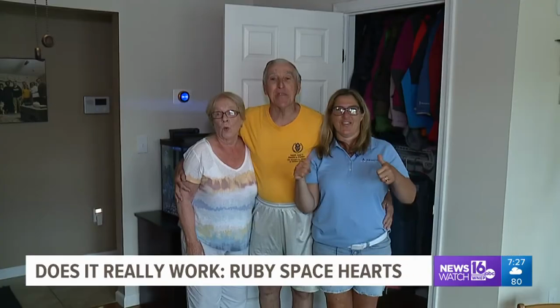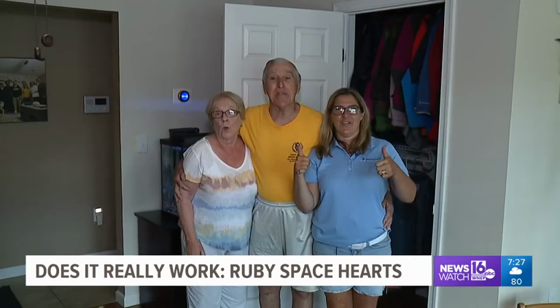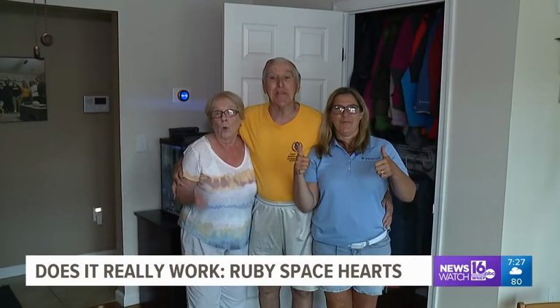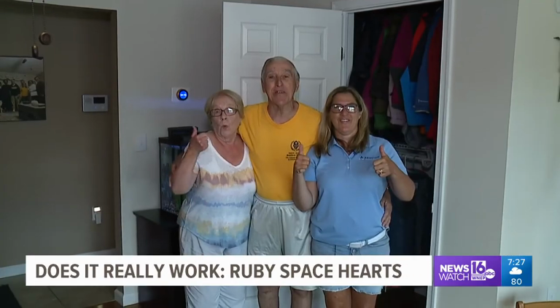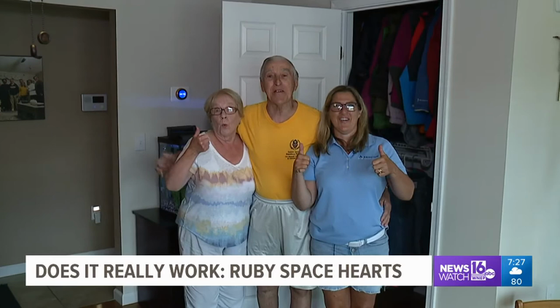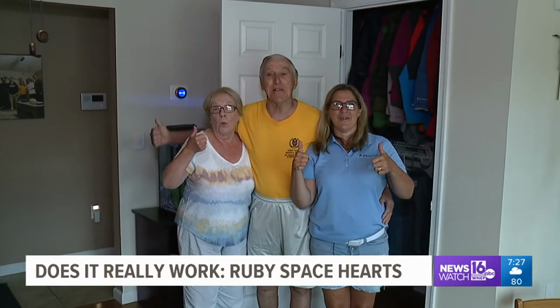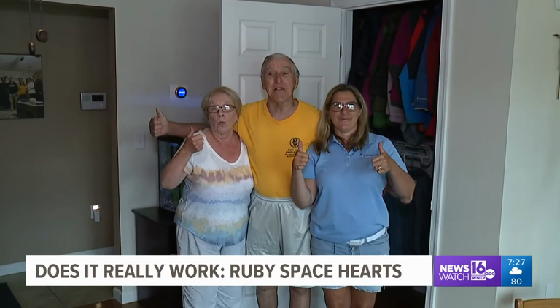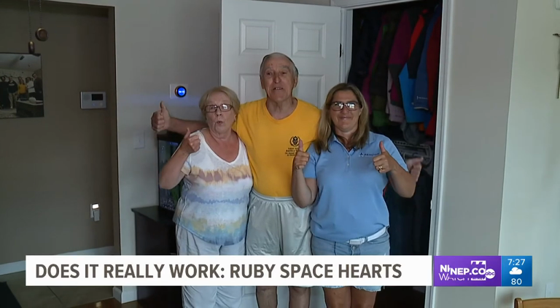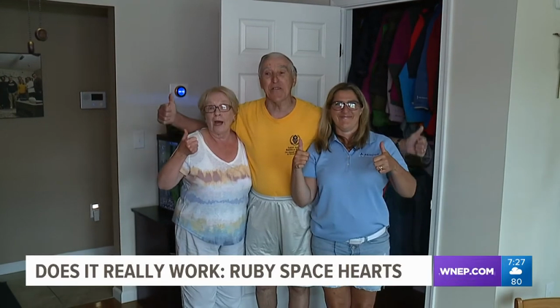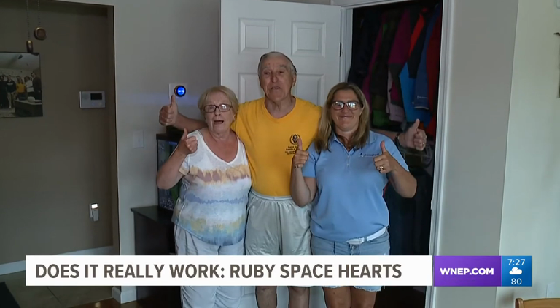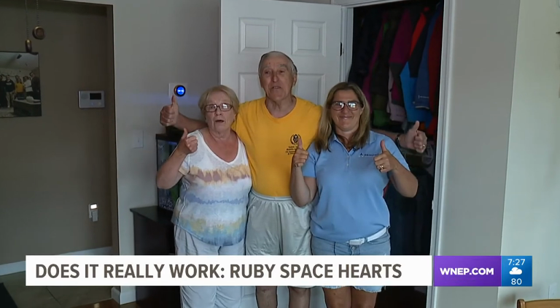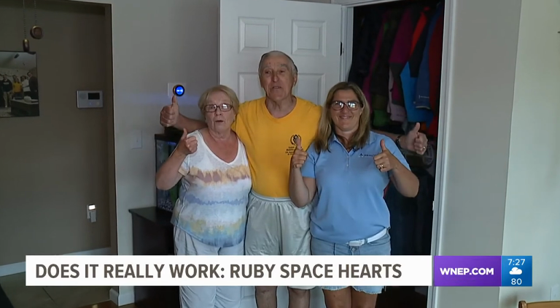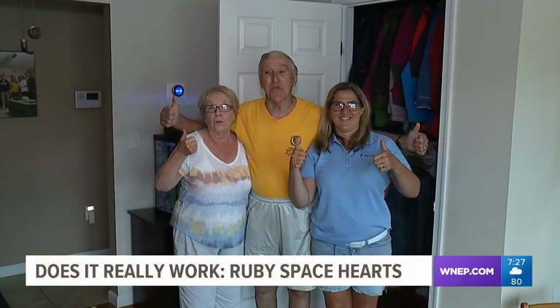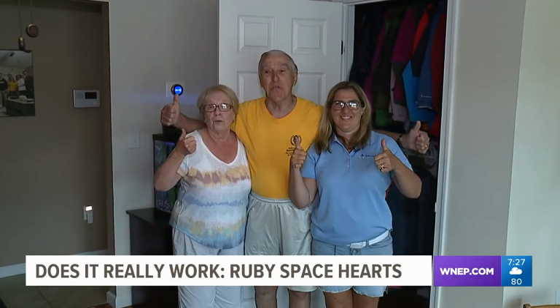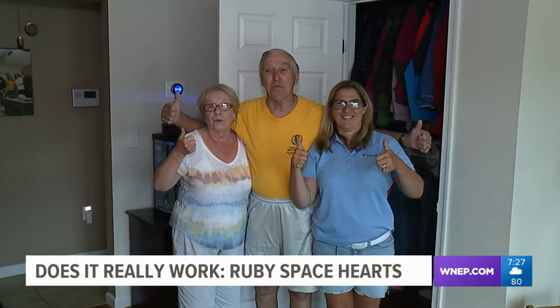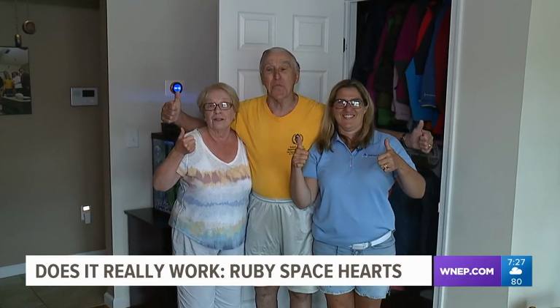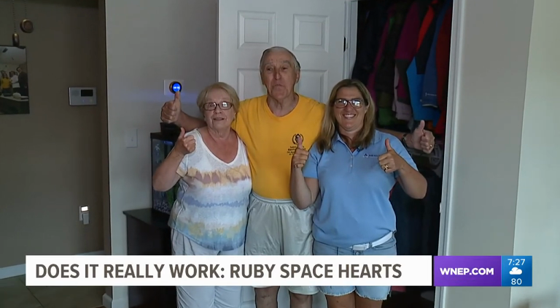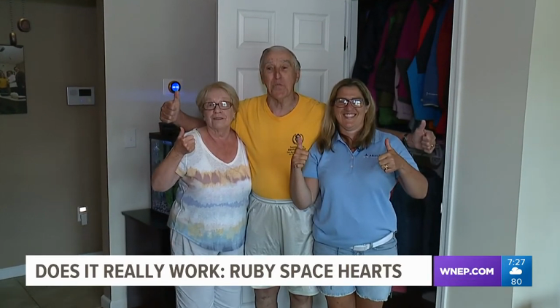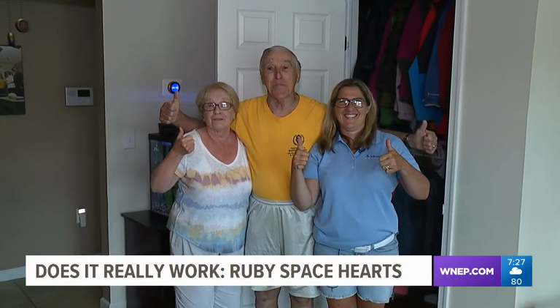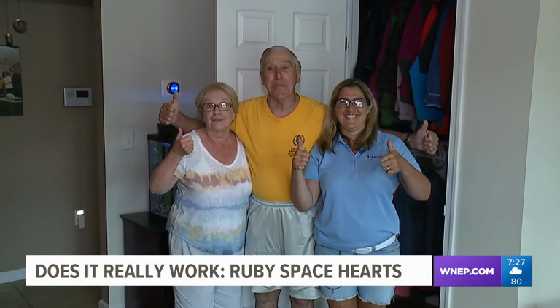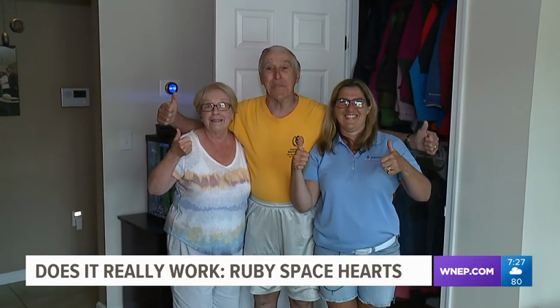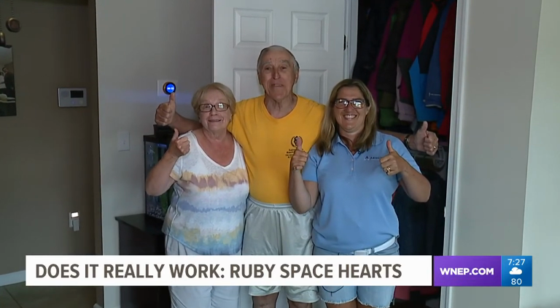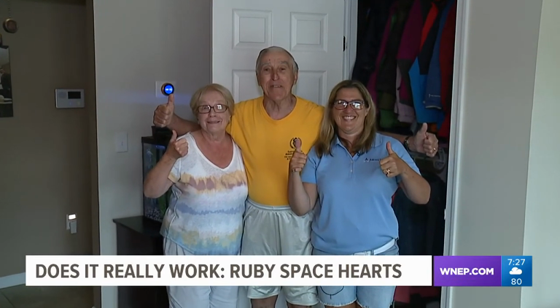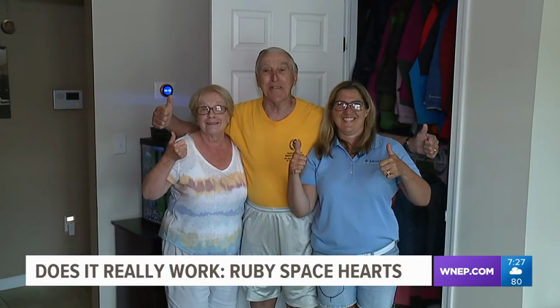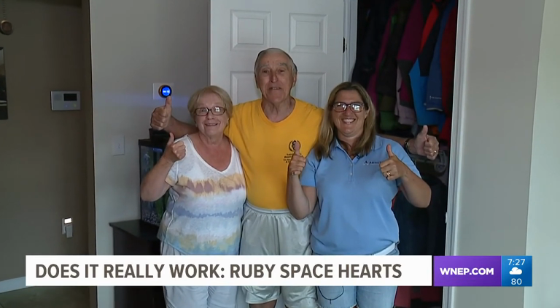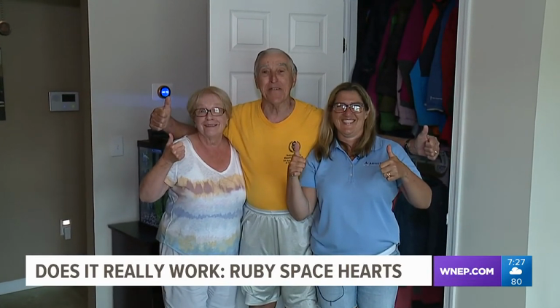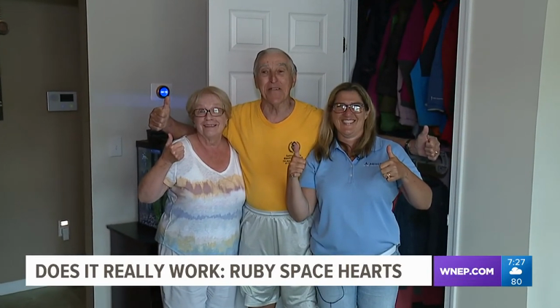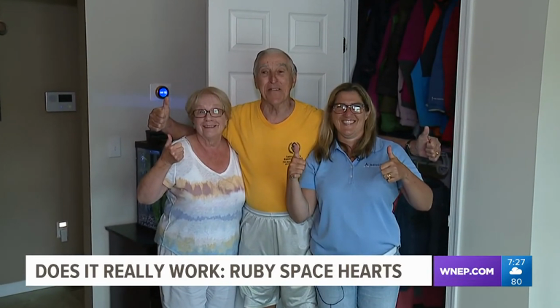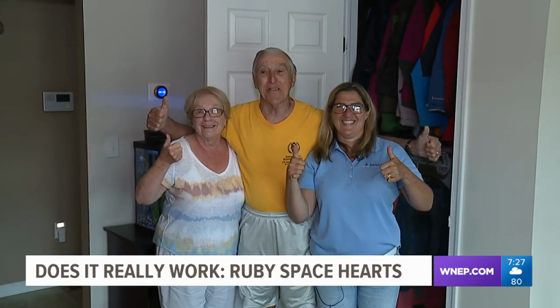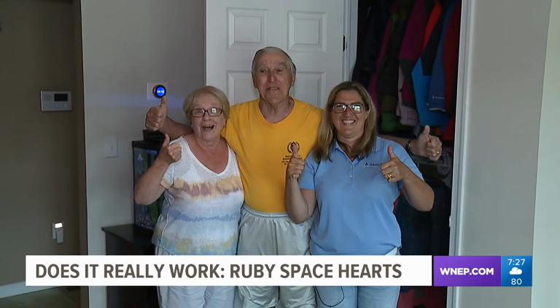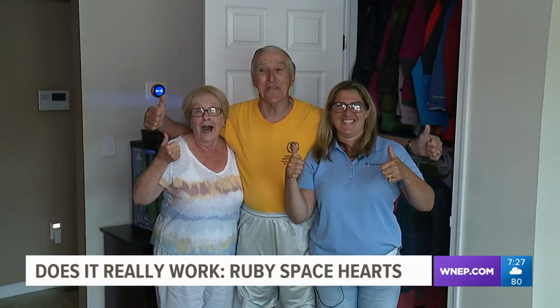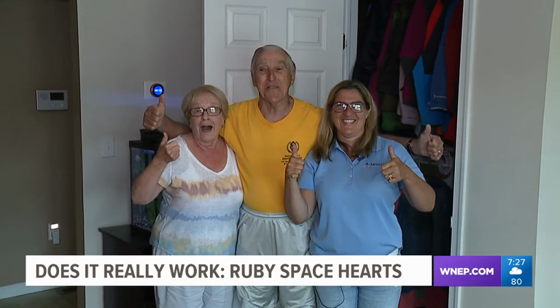So Maureen, her mom and dad, give Ruby Space Hearts a thumbs up. It does what it promises.